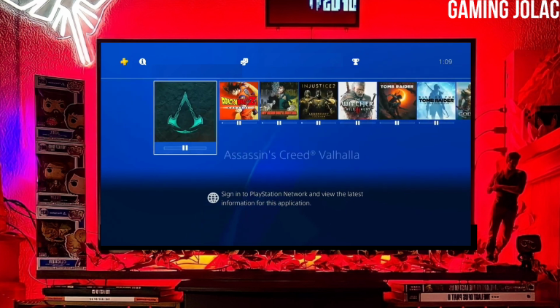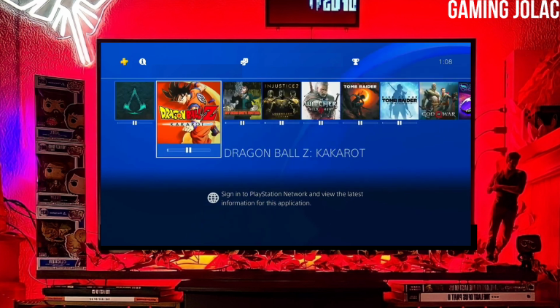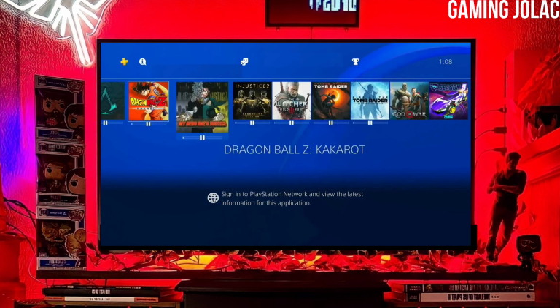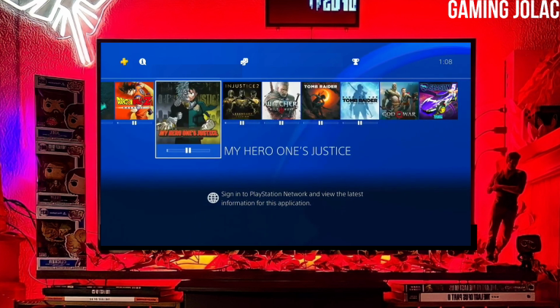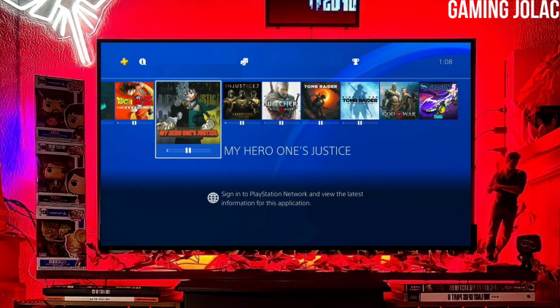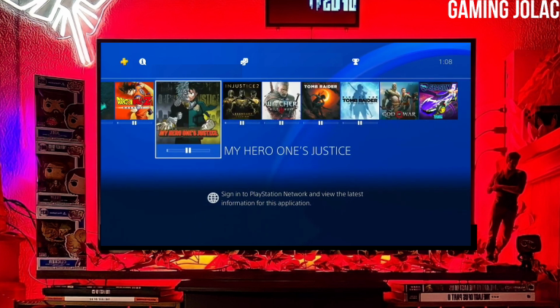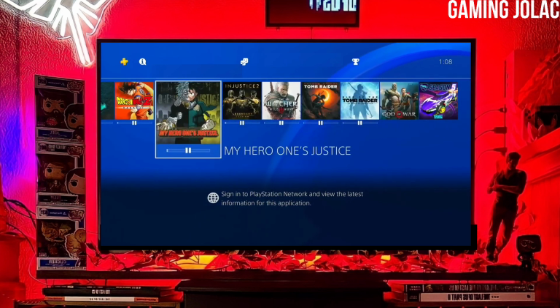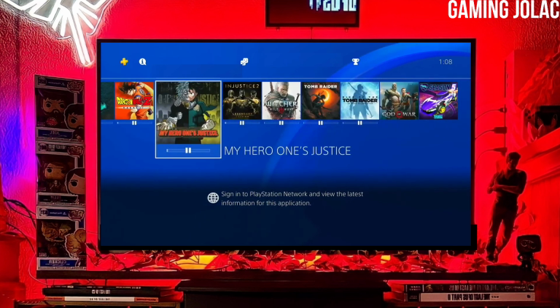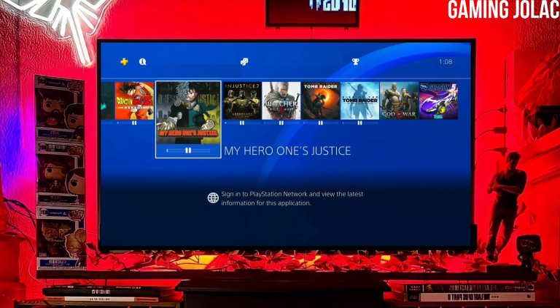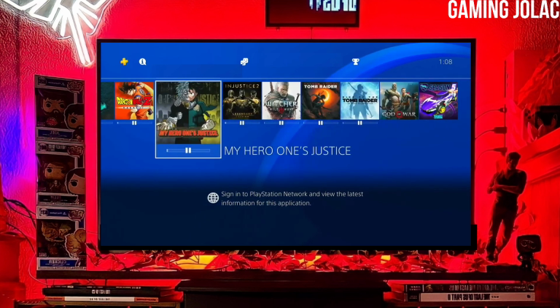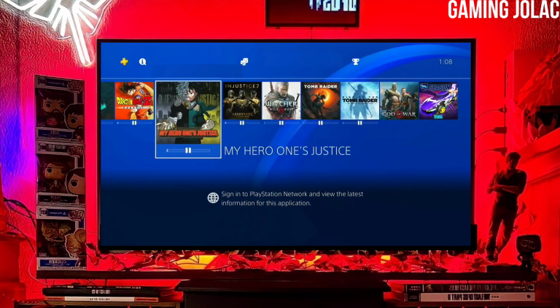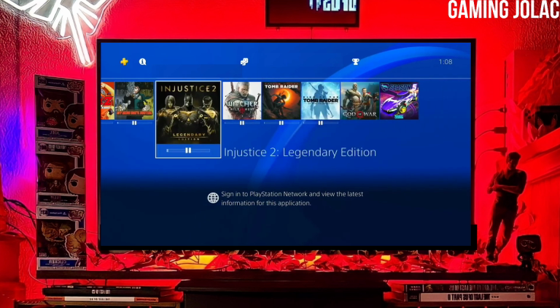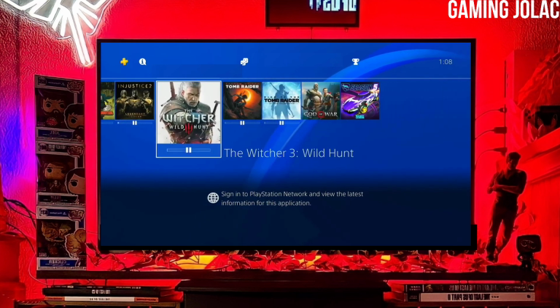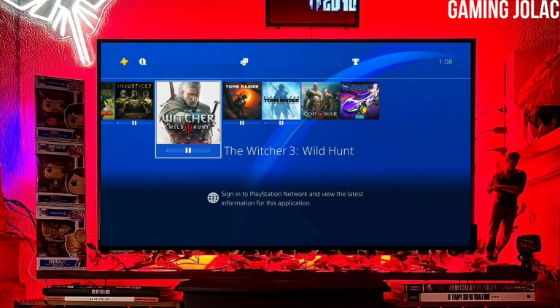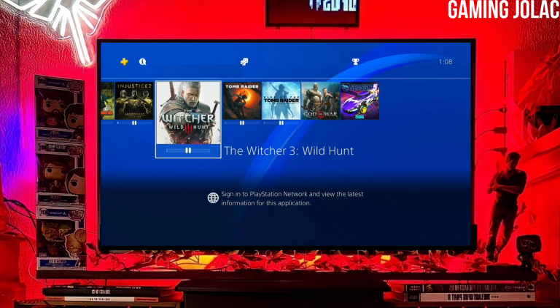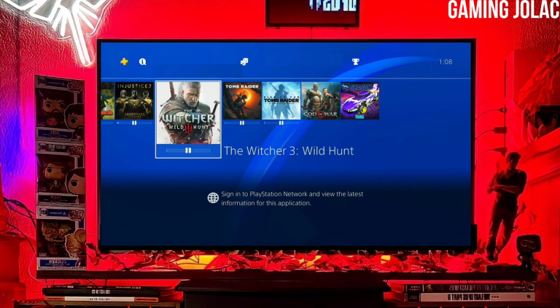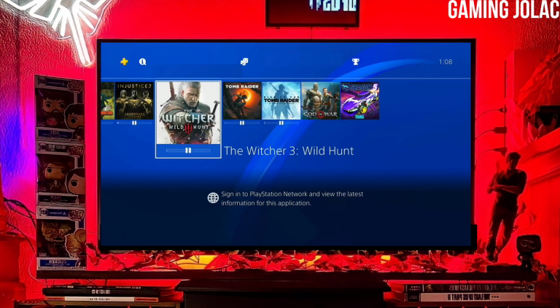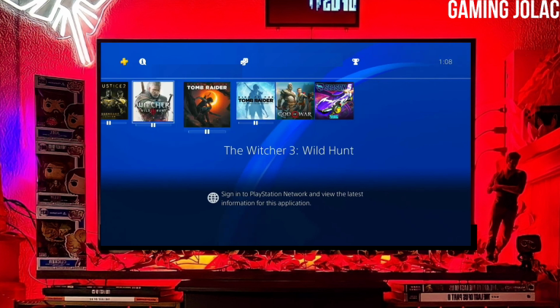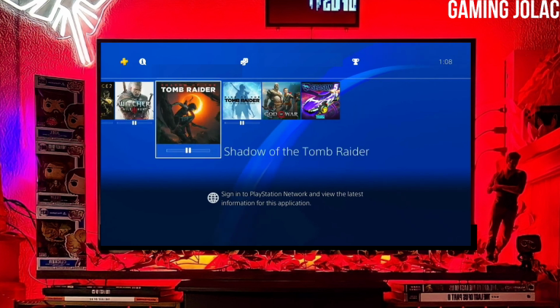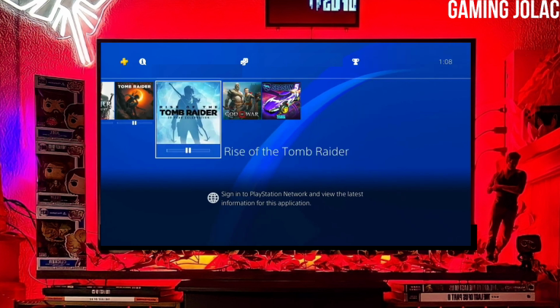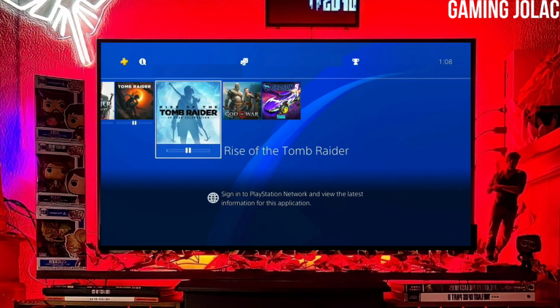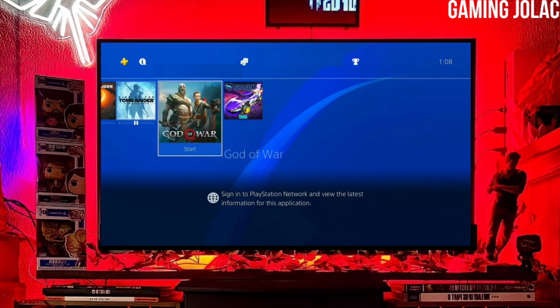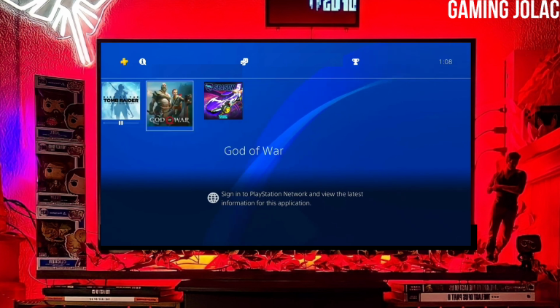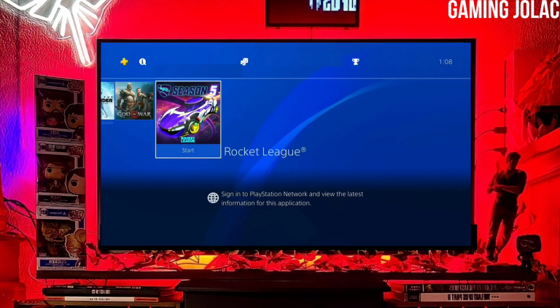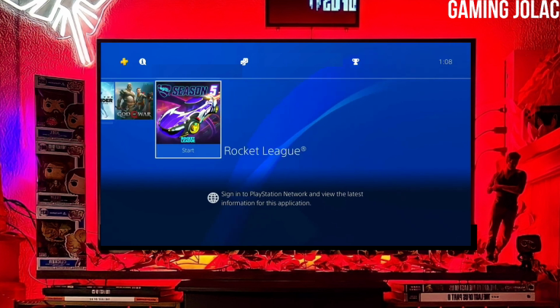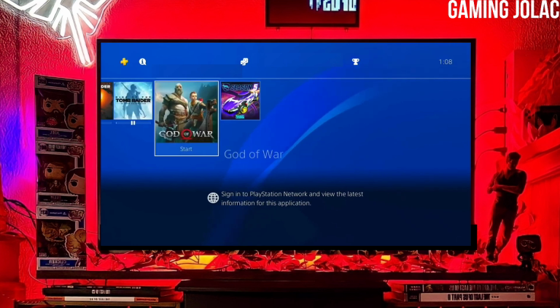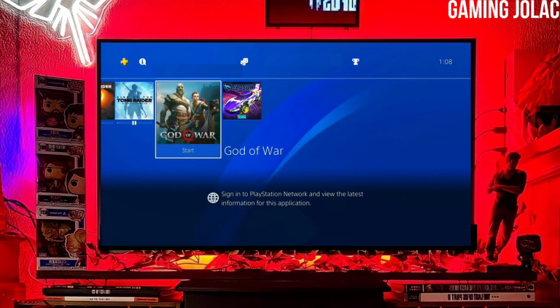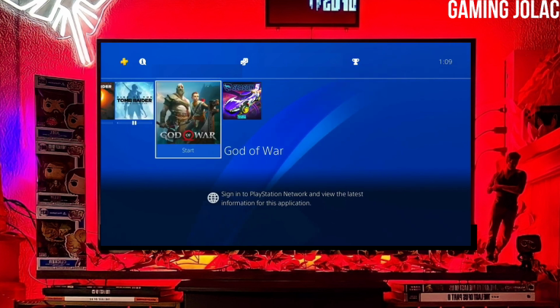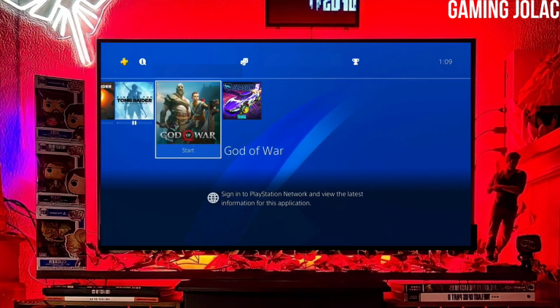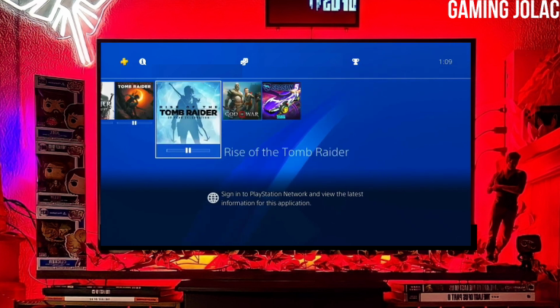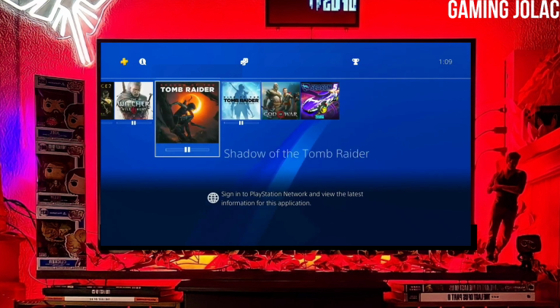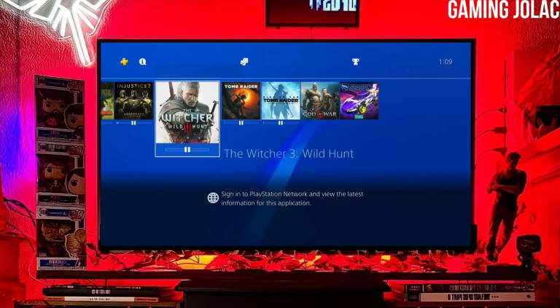First, go to this video's comment section. I will give you the link of the PS4 12.00 jailbreak file and the Golden file.